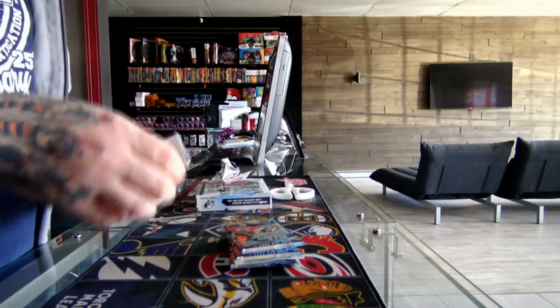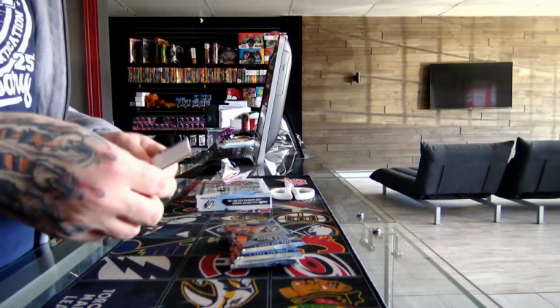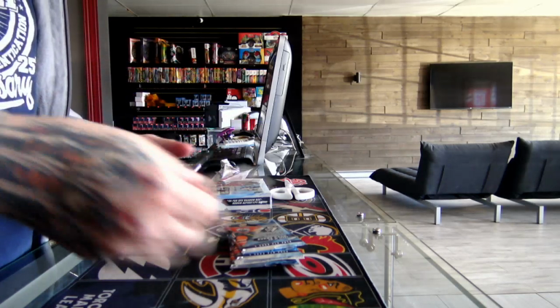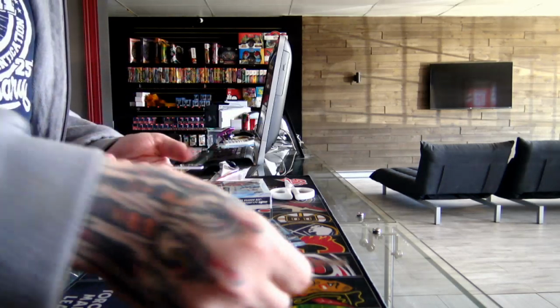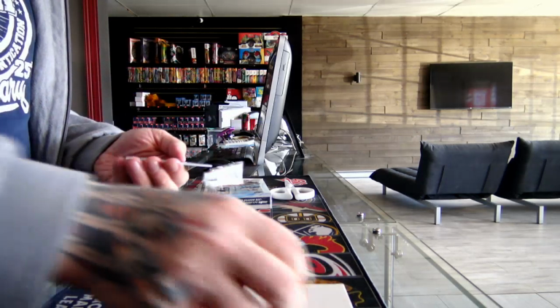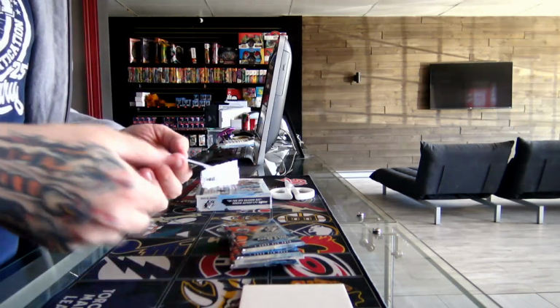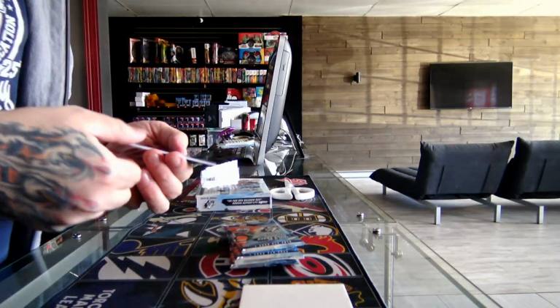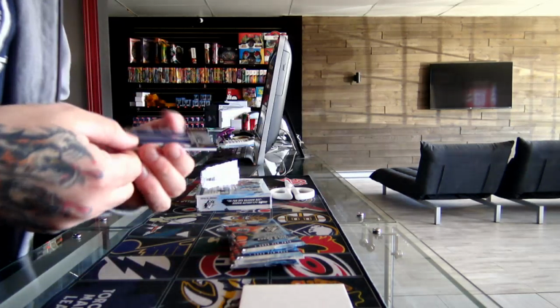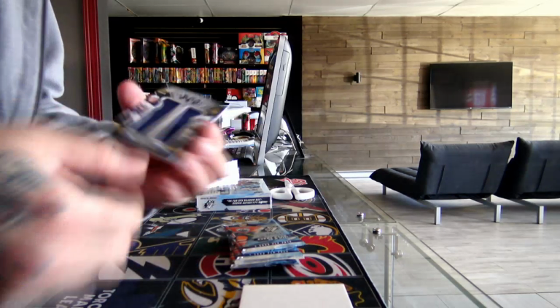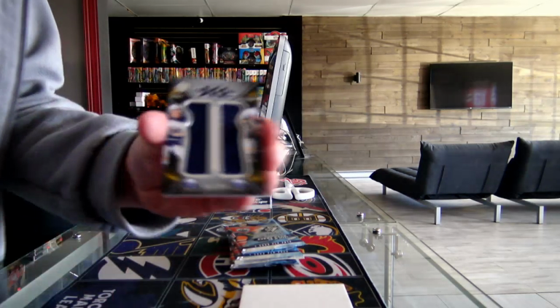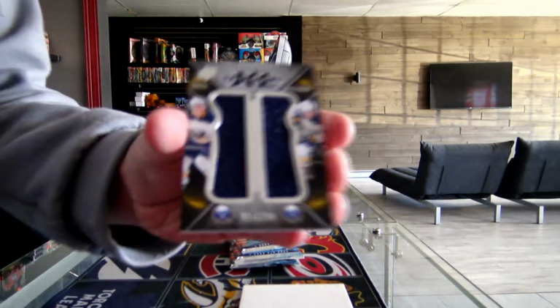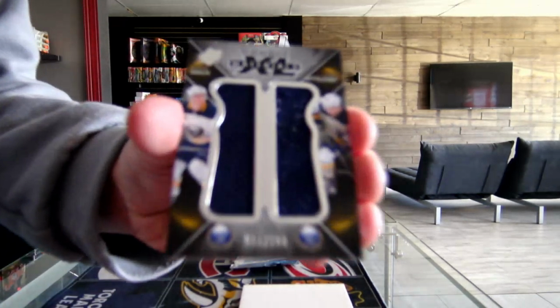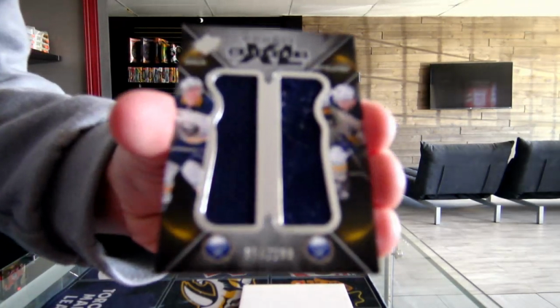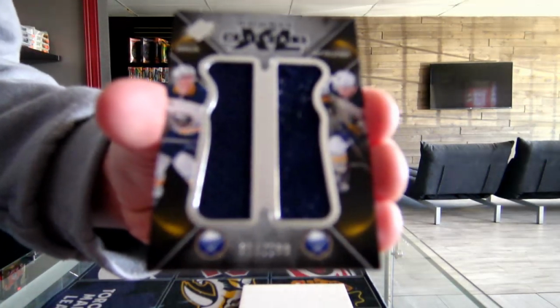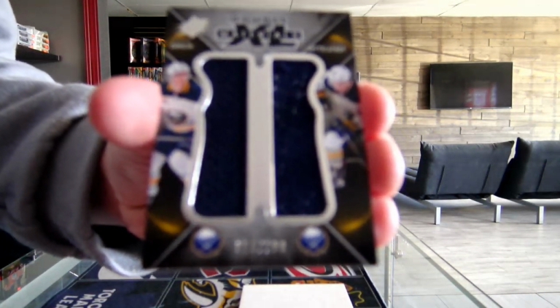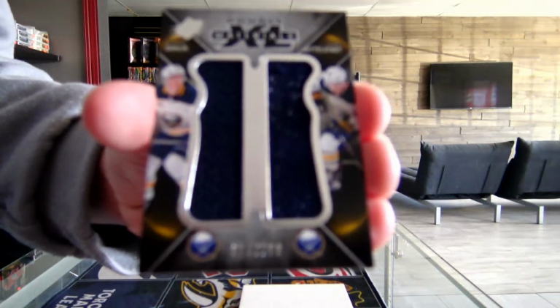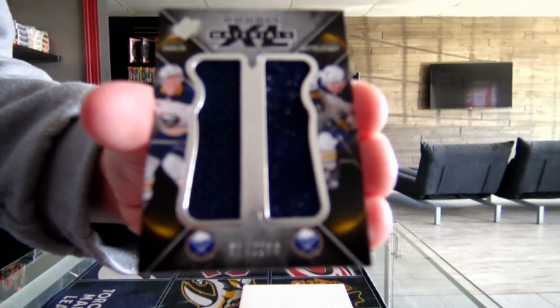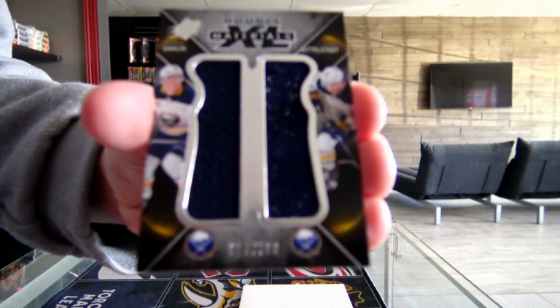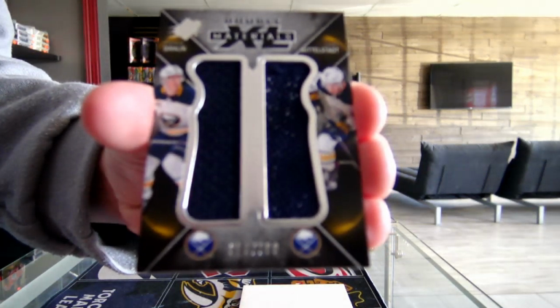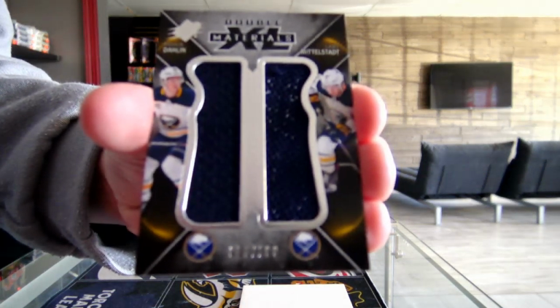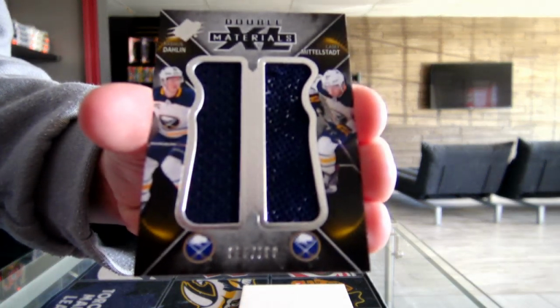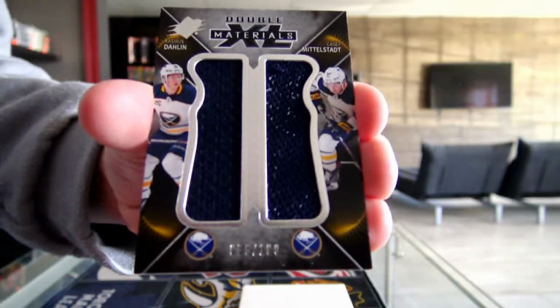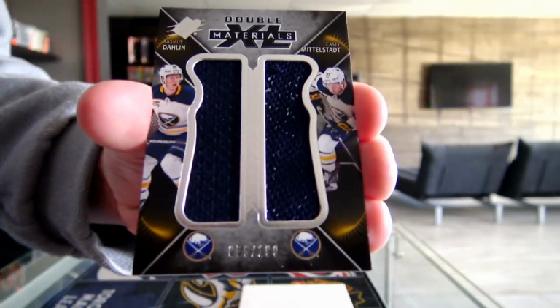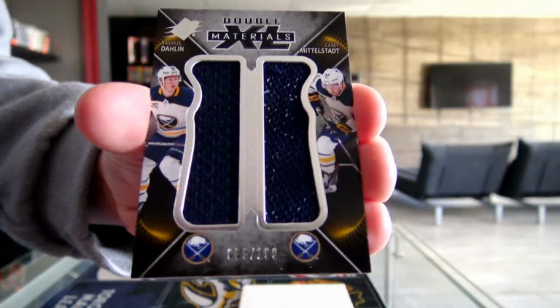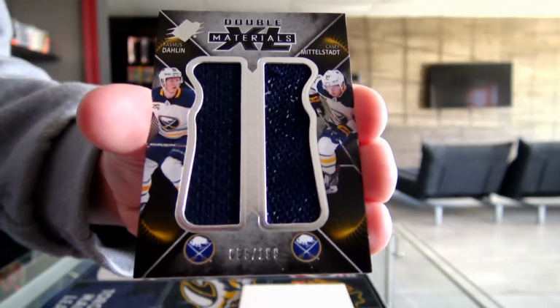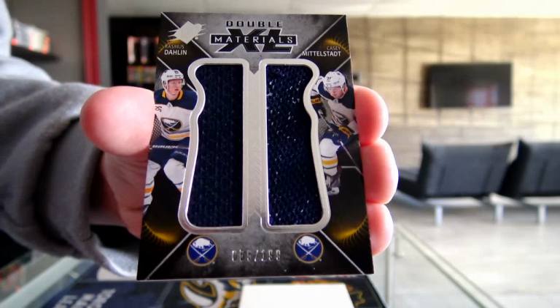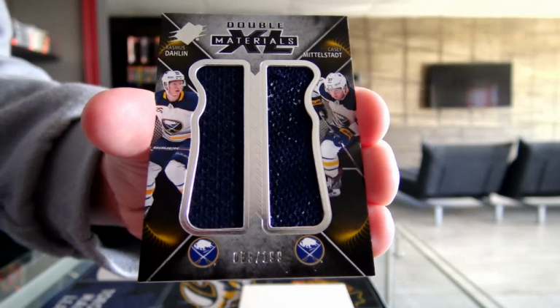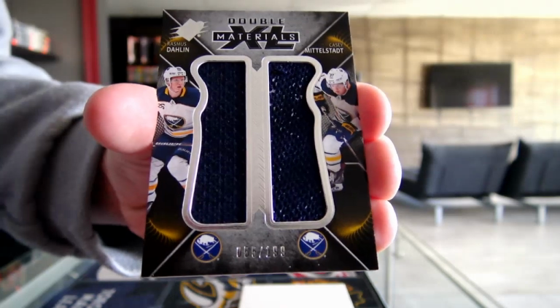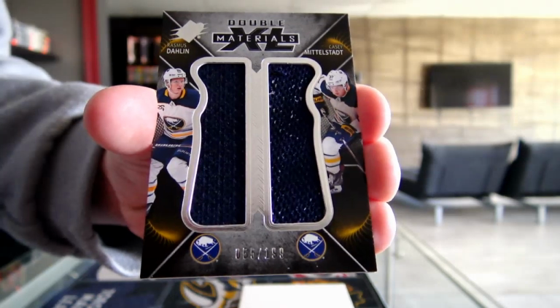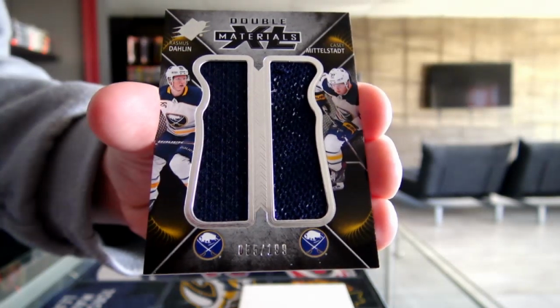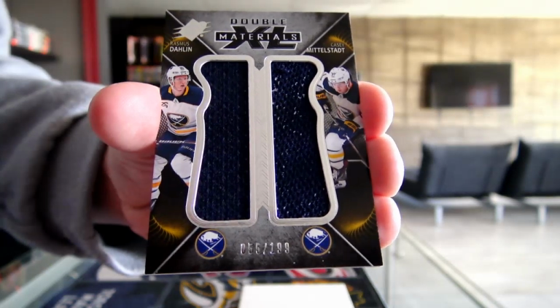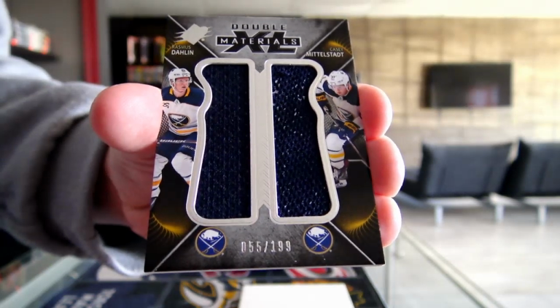So I'm going to Double XL, number 199, Buffalo Sabres — that's what's done in Casey Mittelstadt.